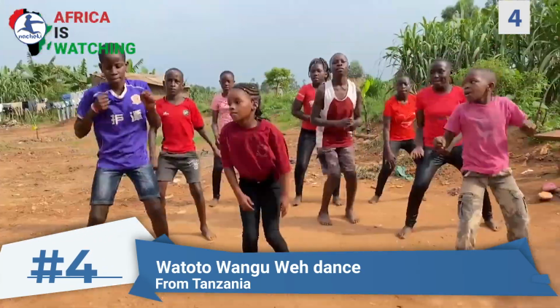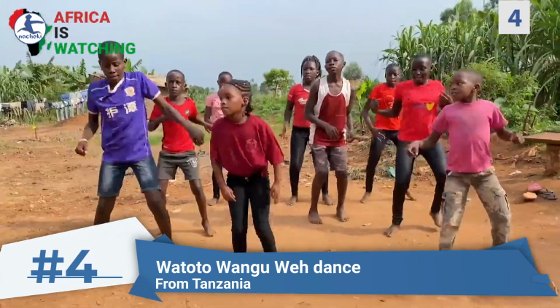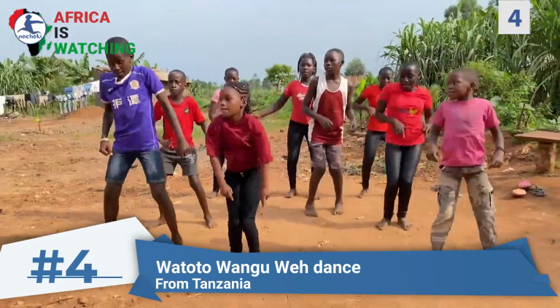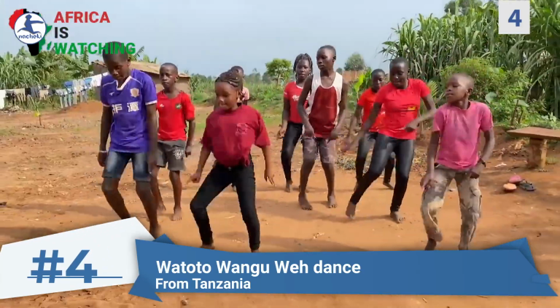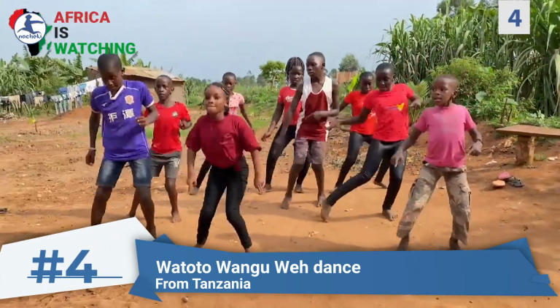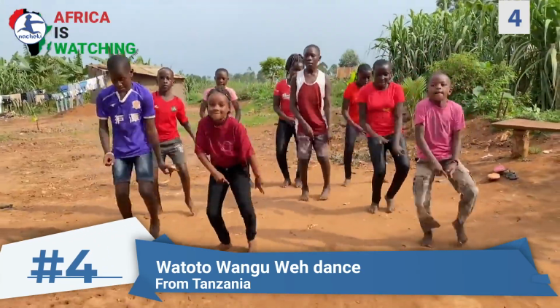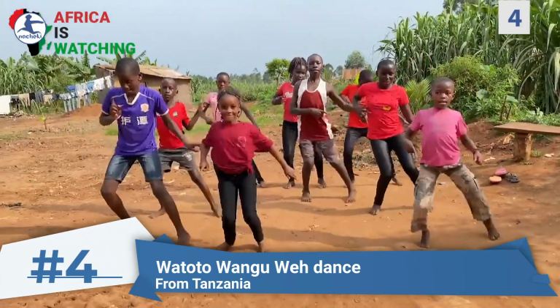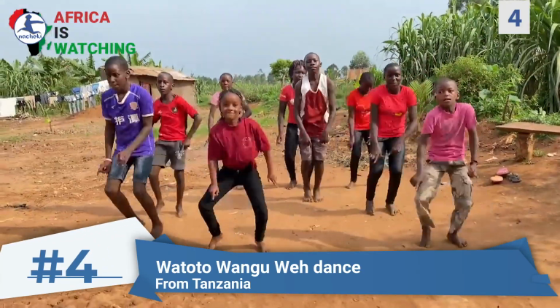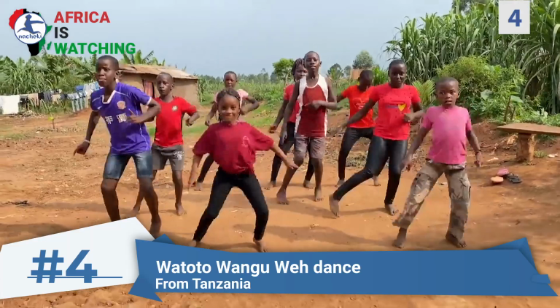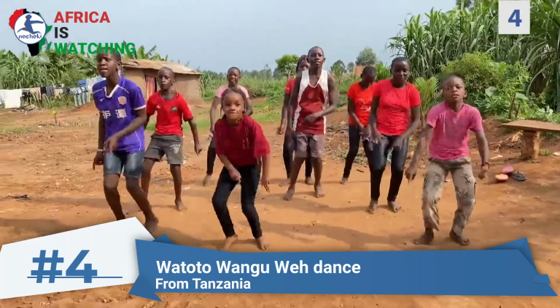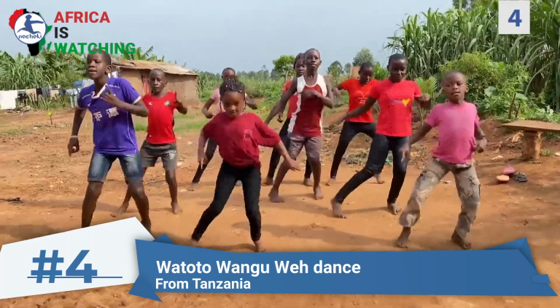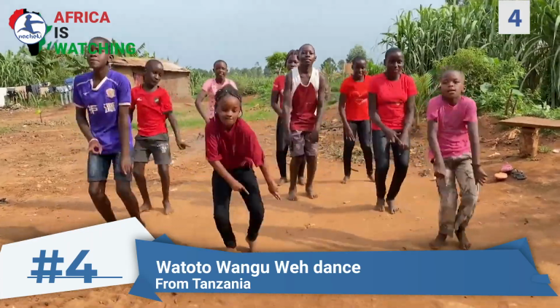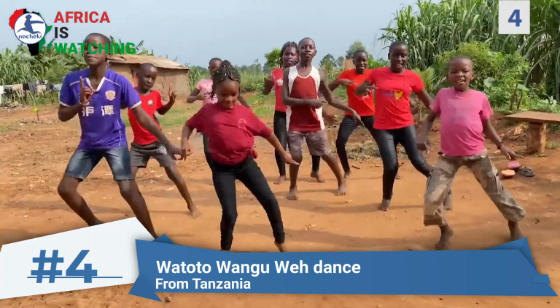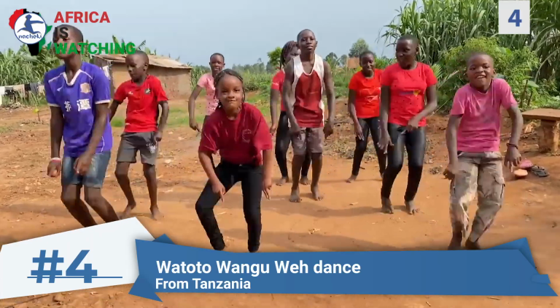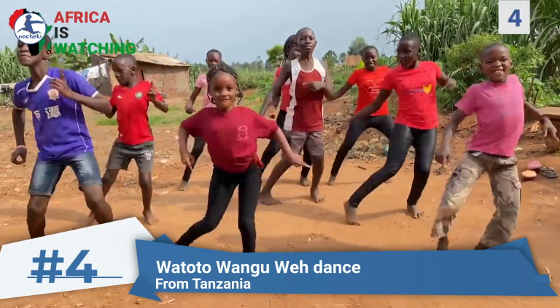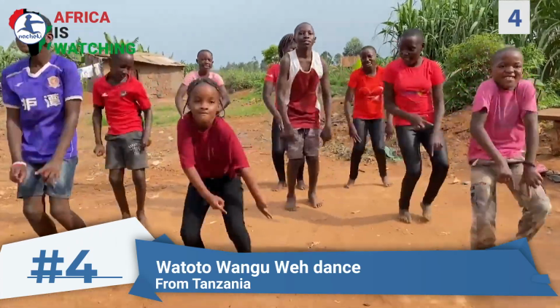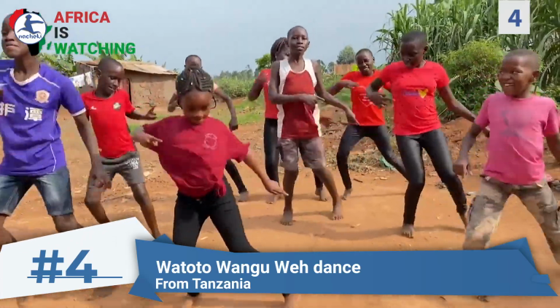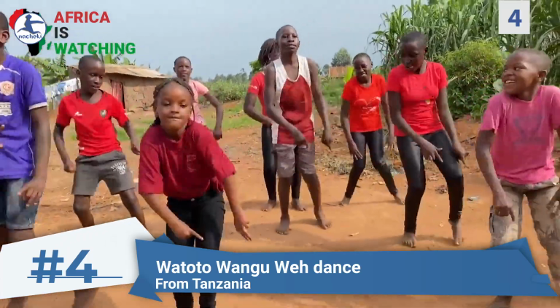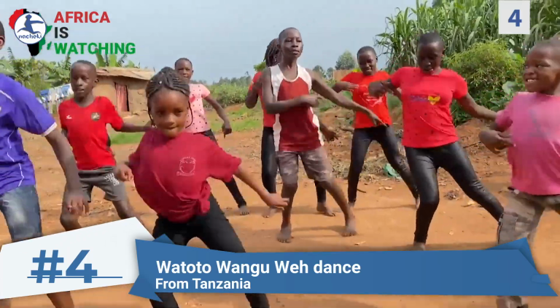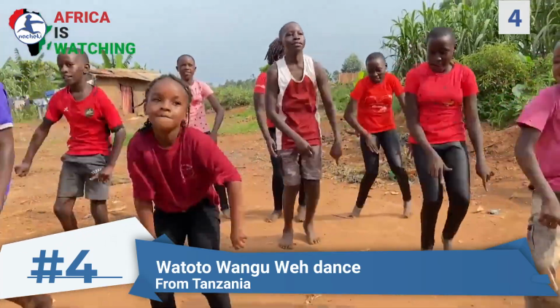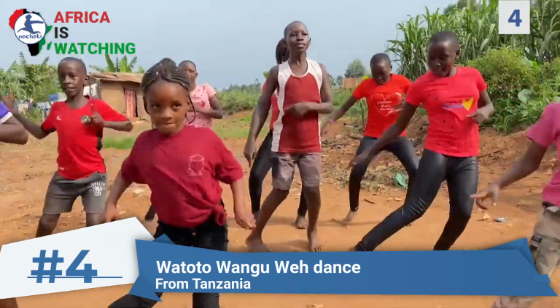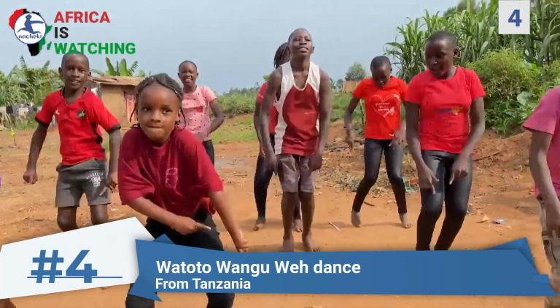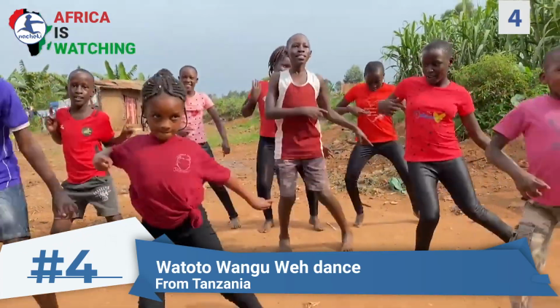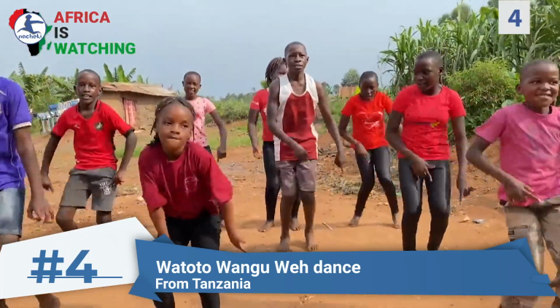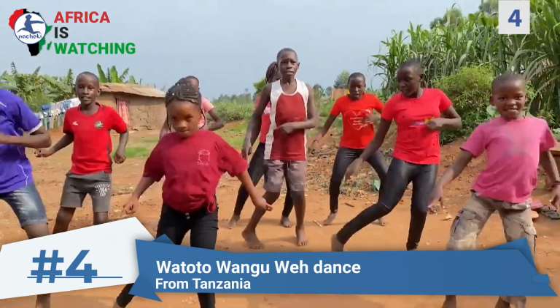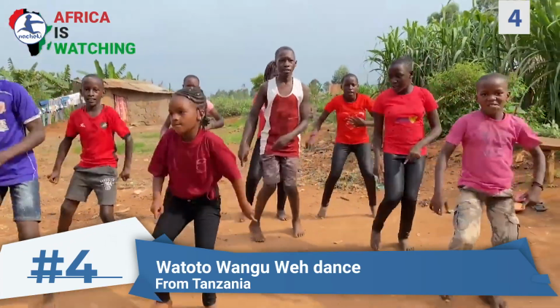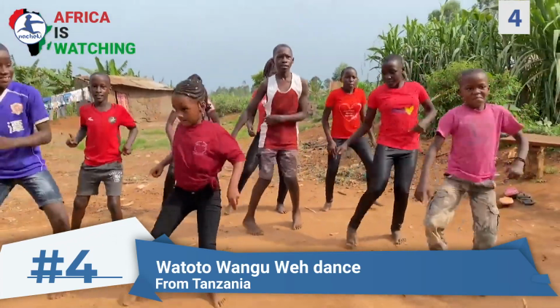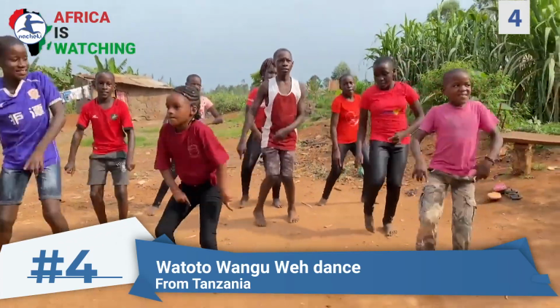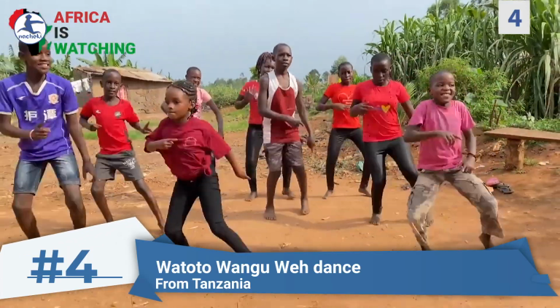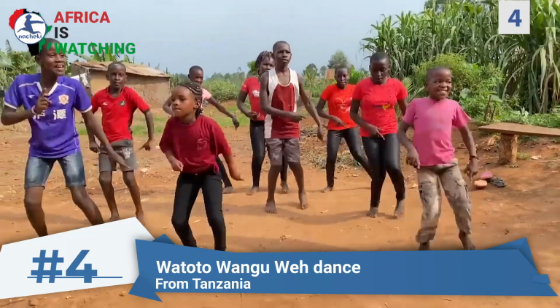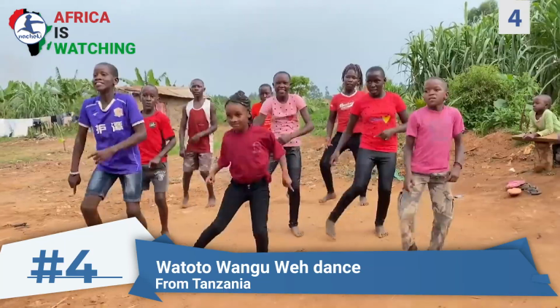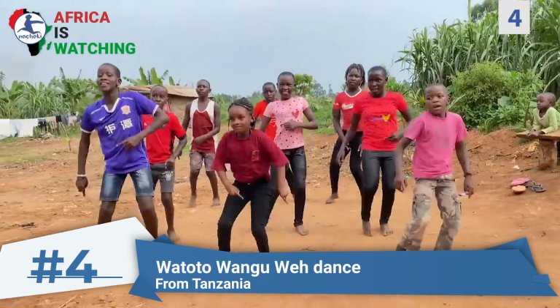Number four: Watoto Wangu Way Dance. This upbeat Swahili dance game from Tanzania is used to teach children bravery as they dance along and have fun.